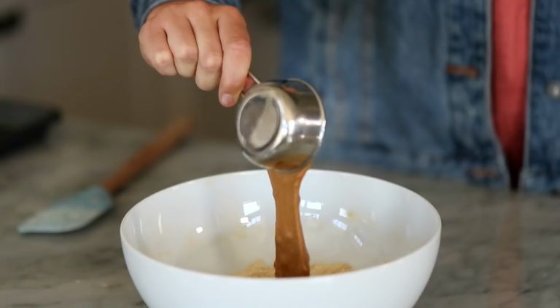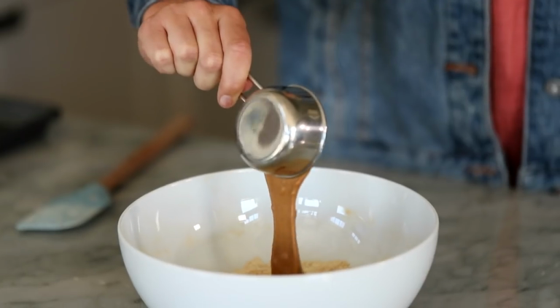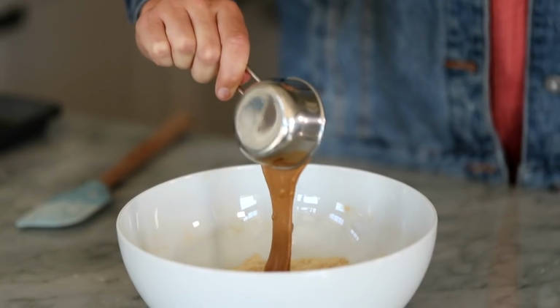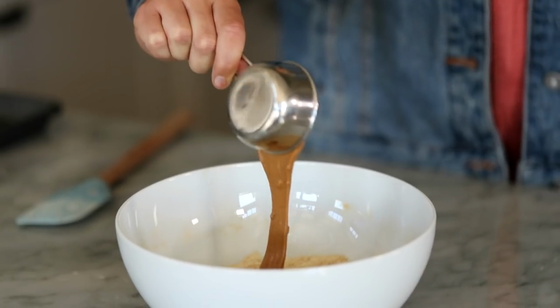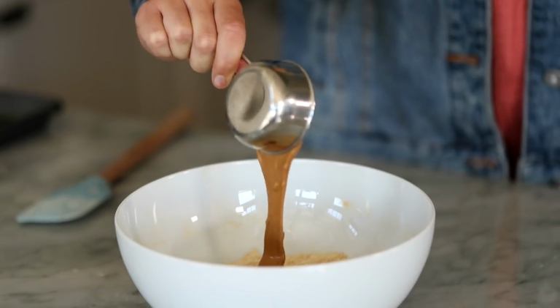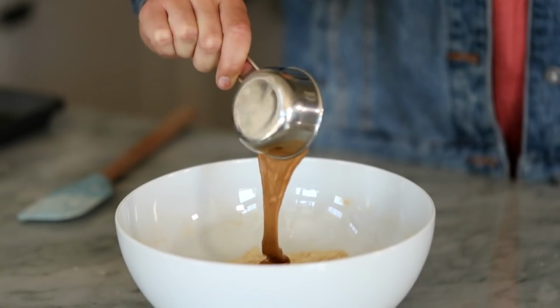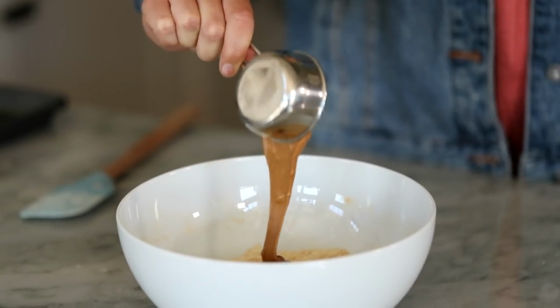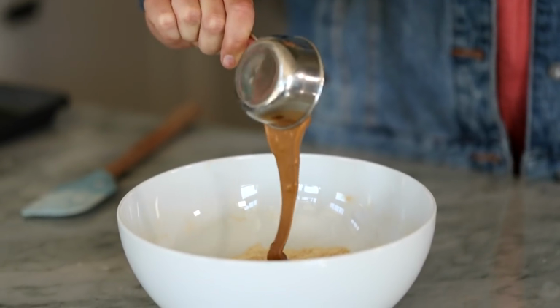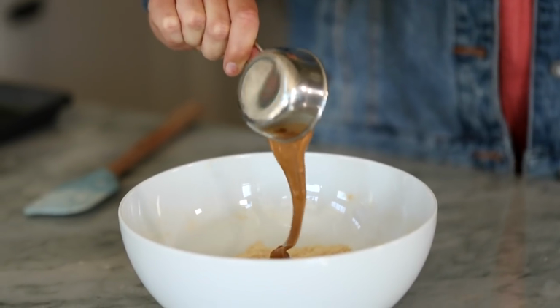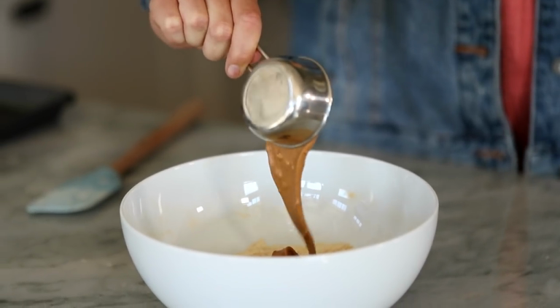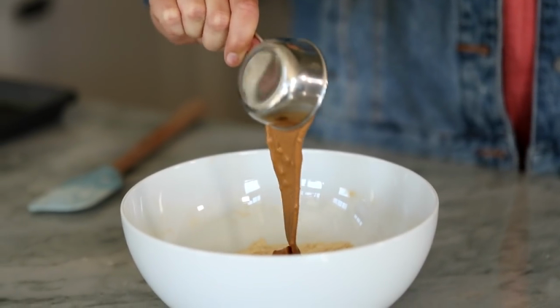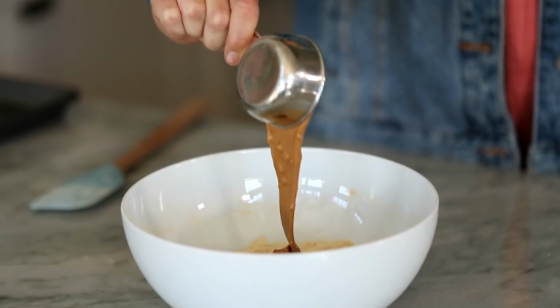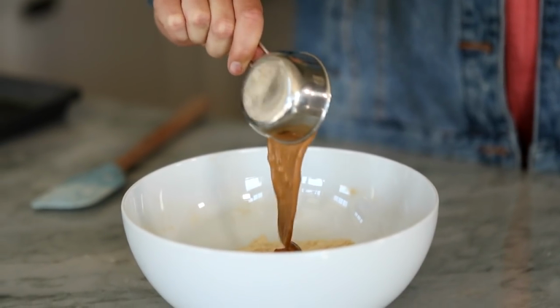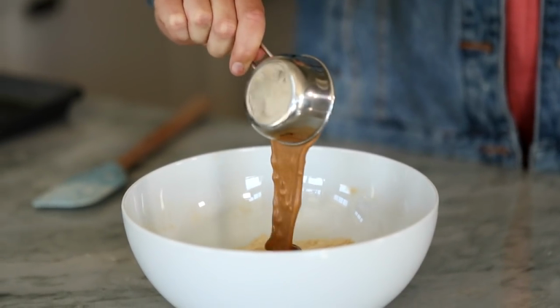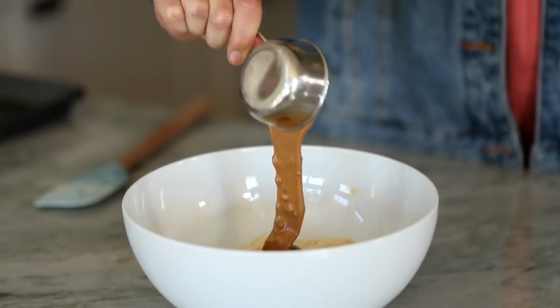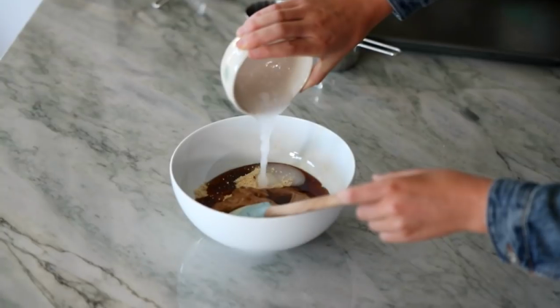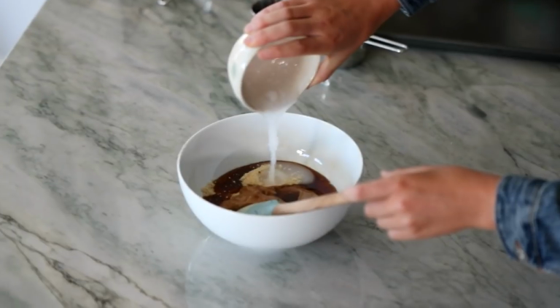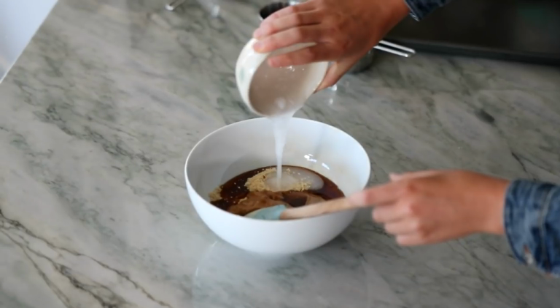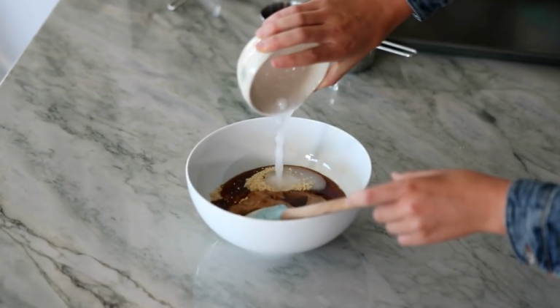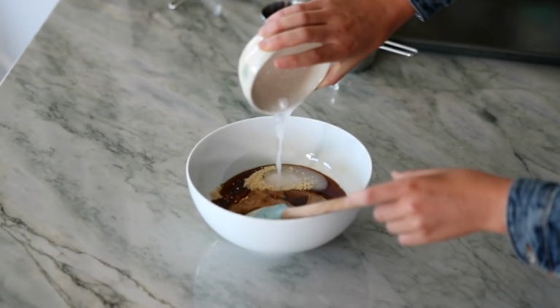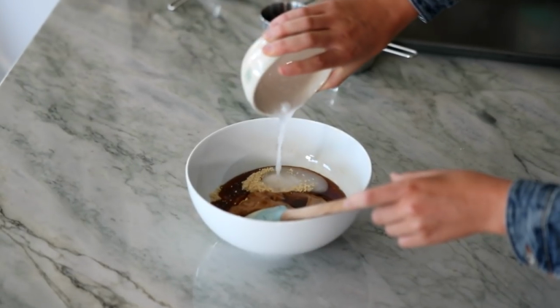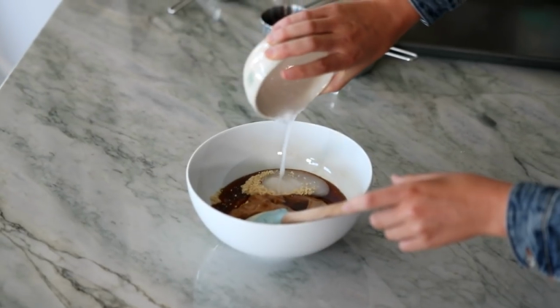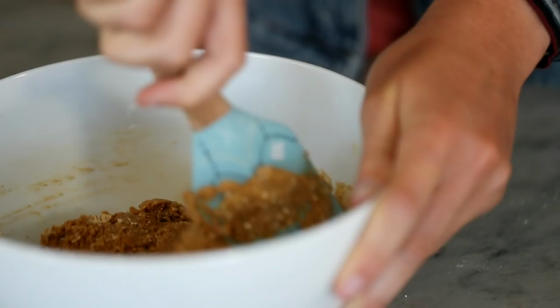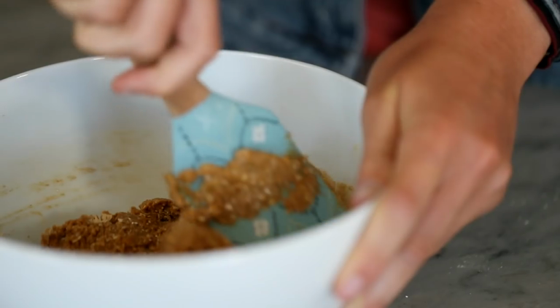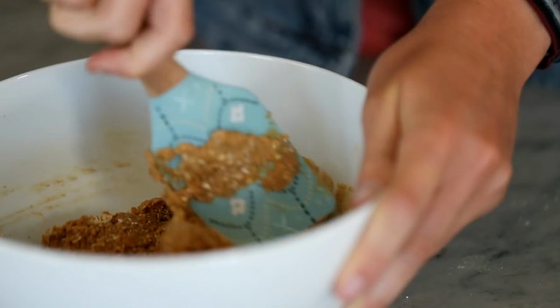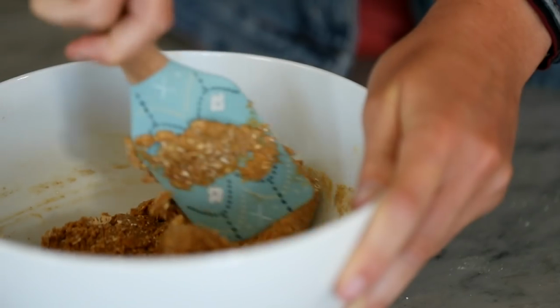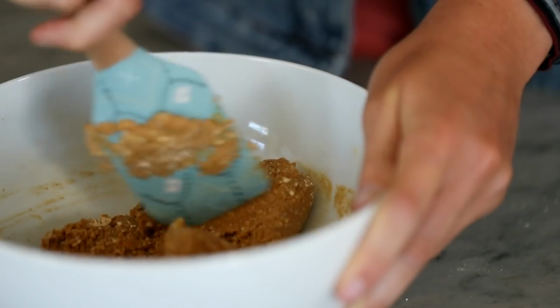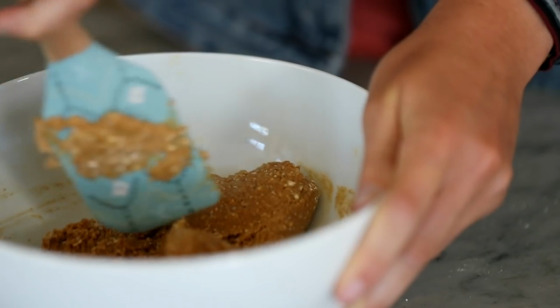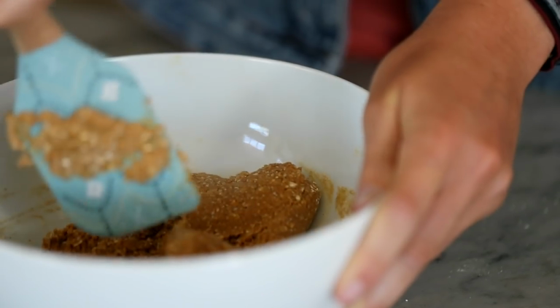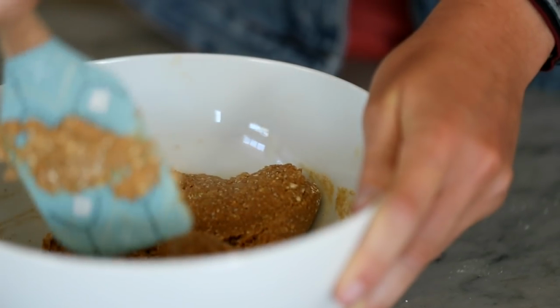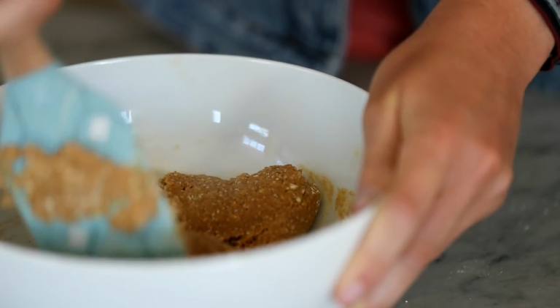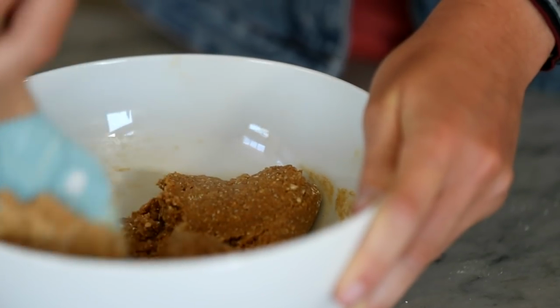A third cup of almond butter — you can use any nut butter though. Coconut oil, melted. So now you just mix it all up.